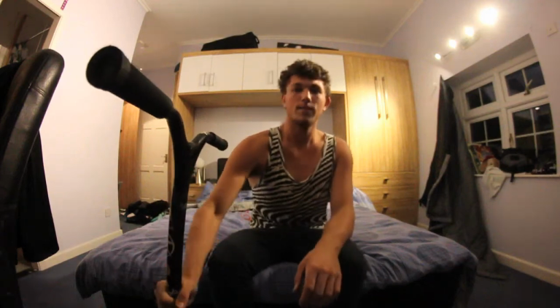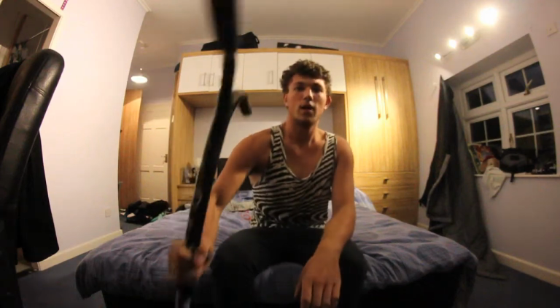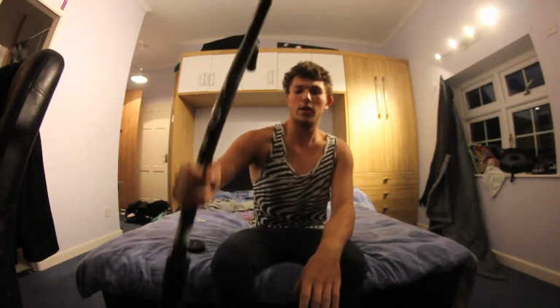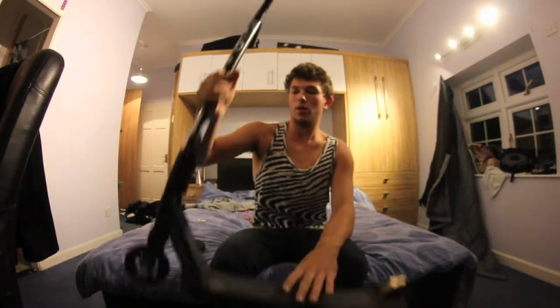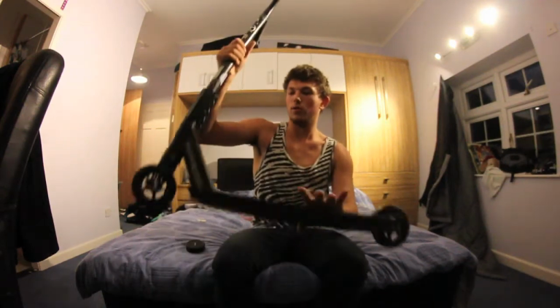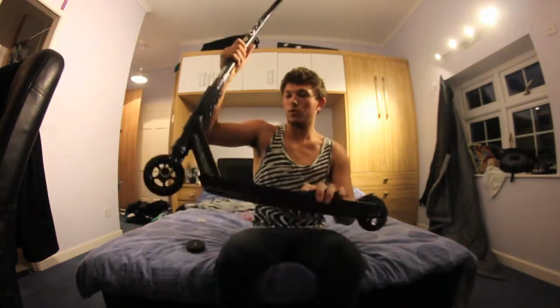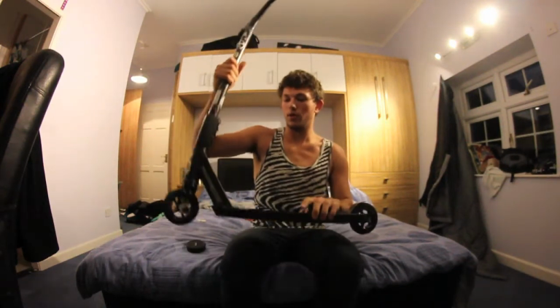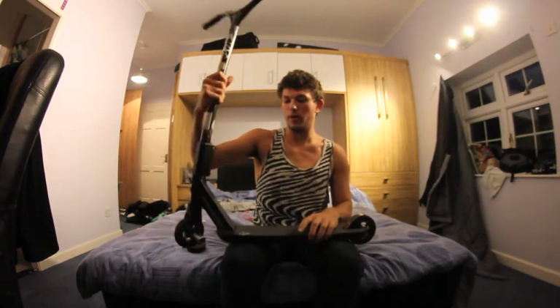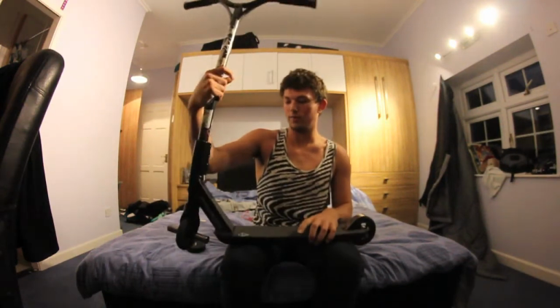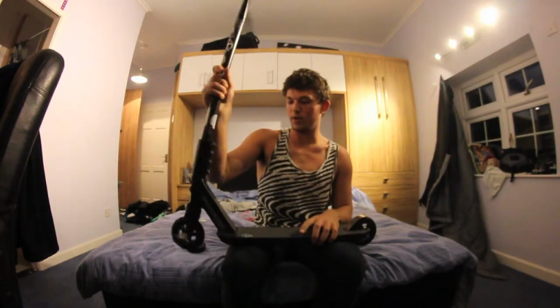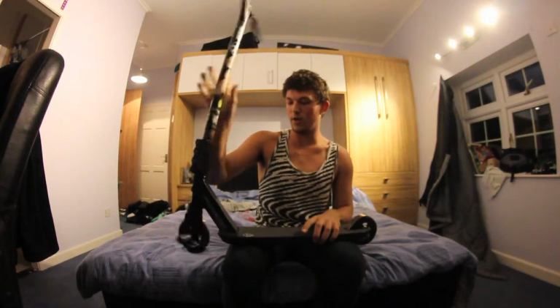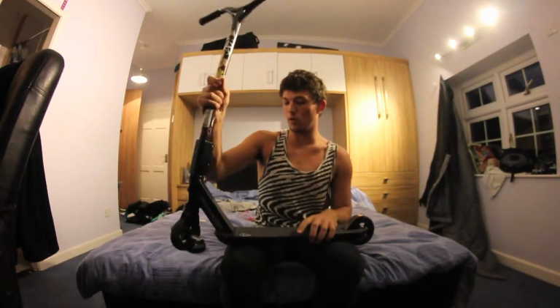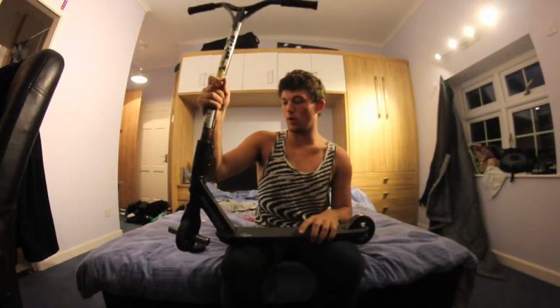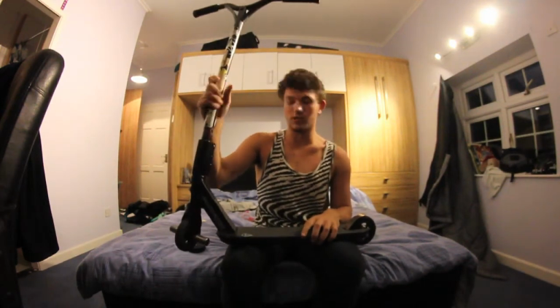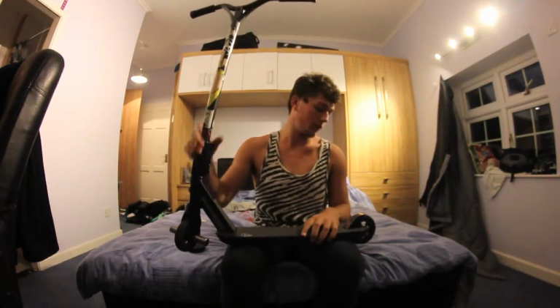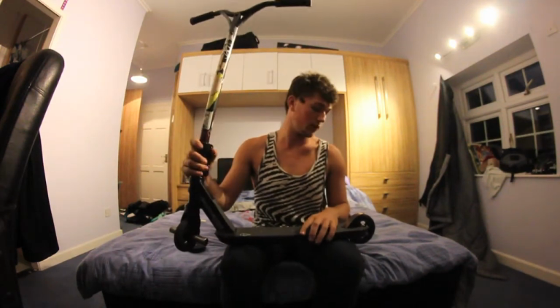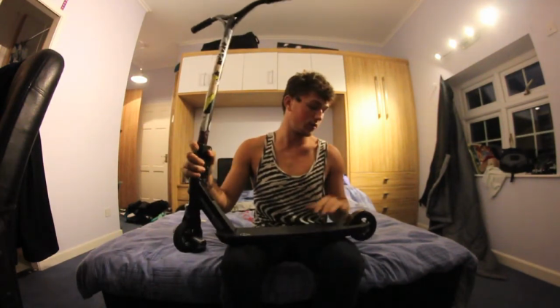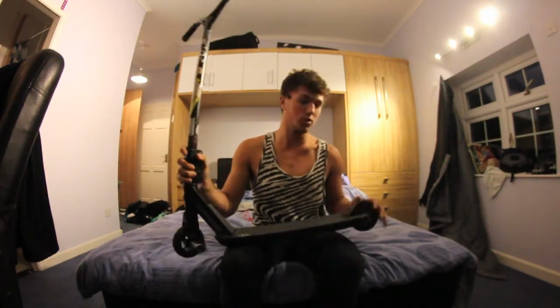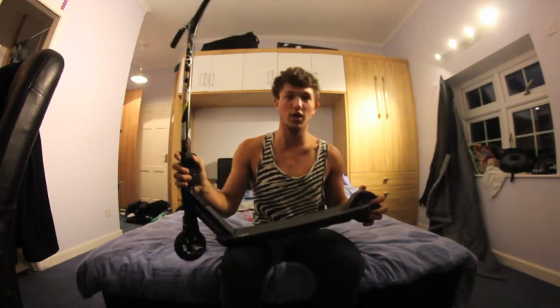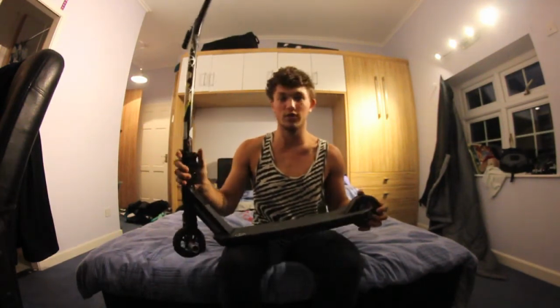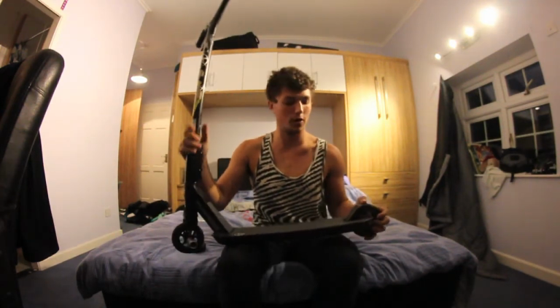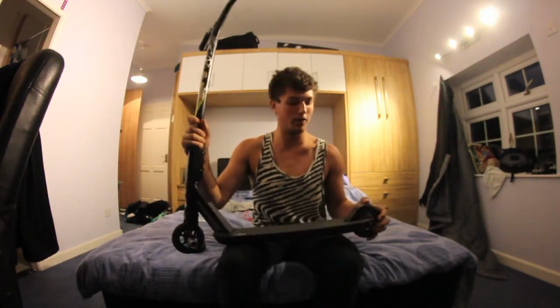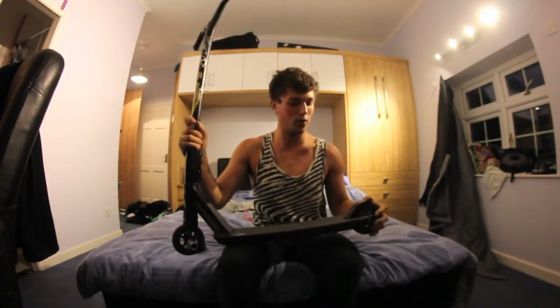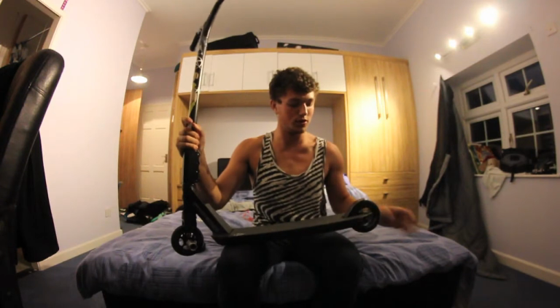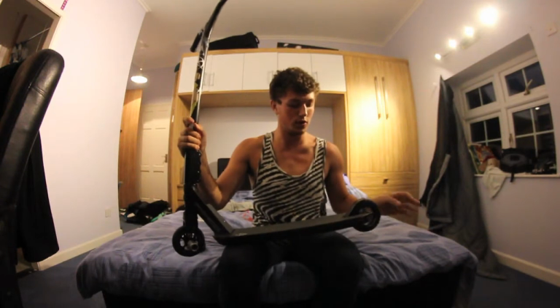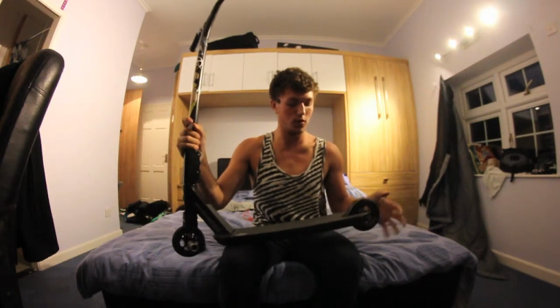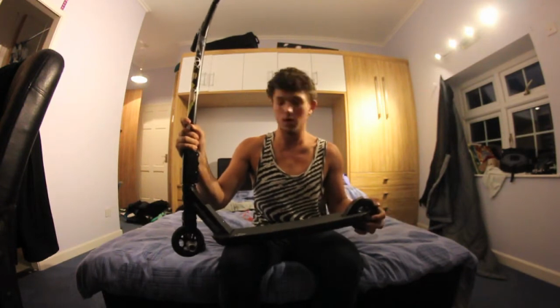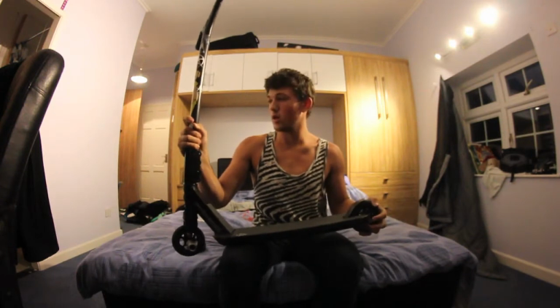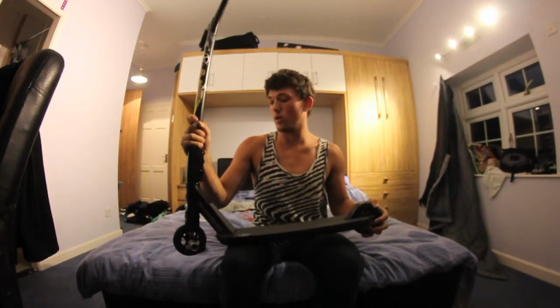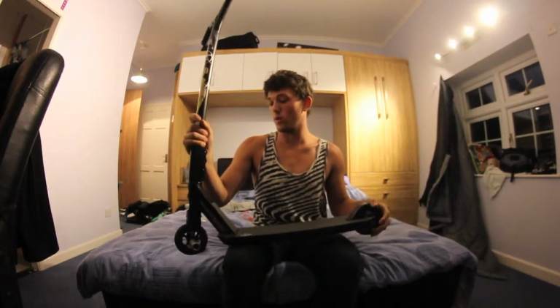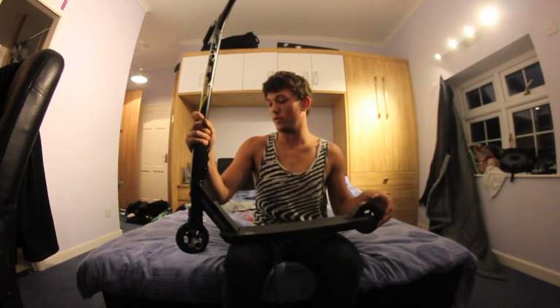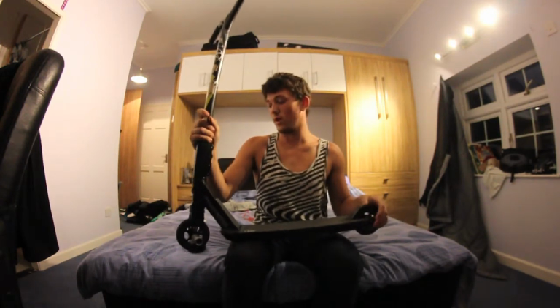Hey there, I'm on the call. It's been a little while since I've done the scooter check so I look forward to doing a quick one for you now.